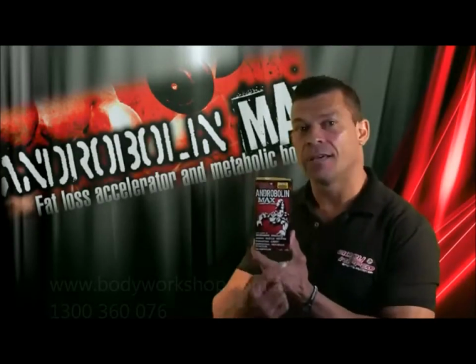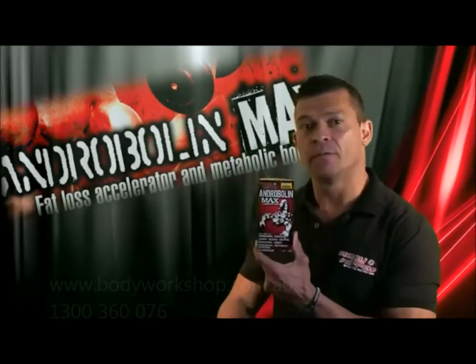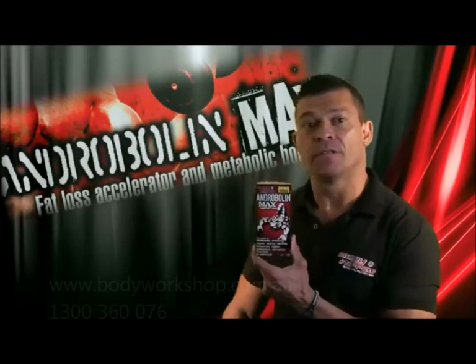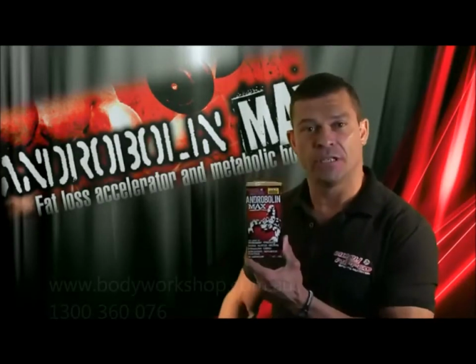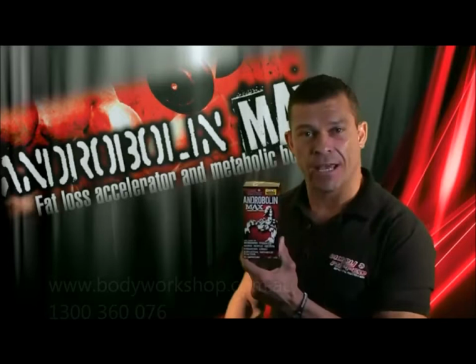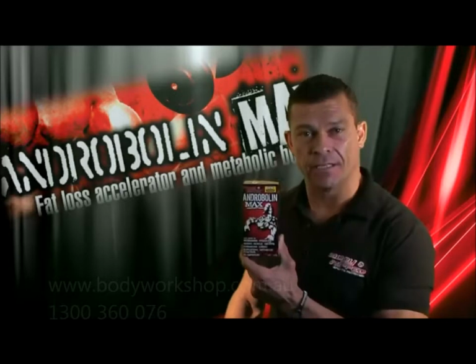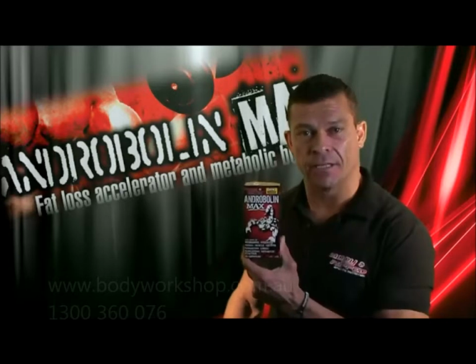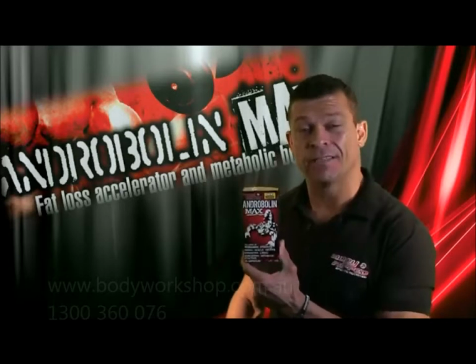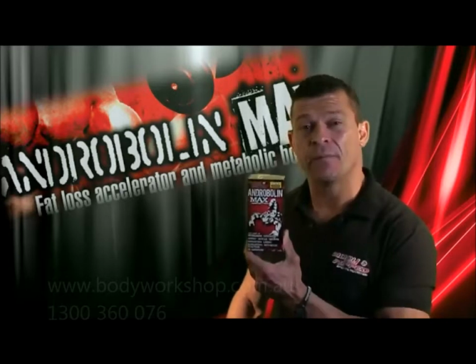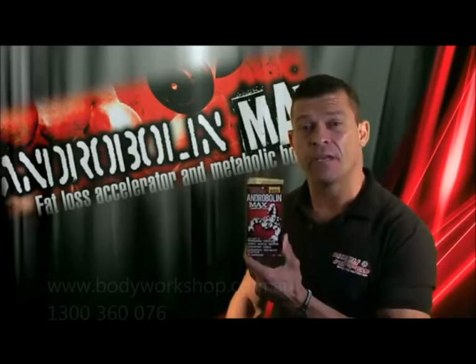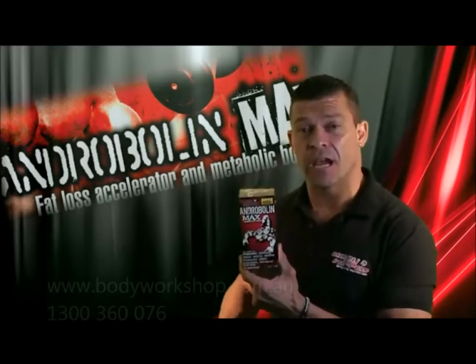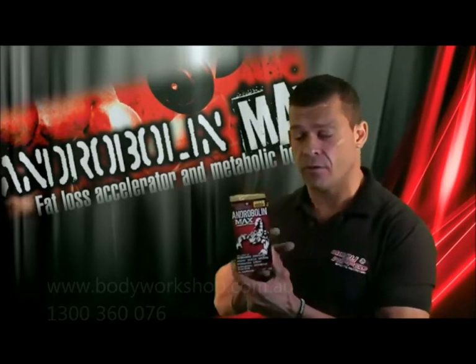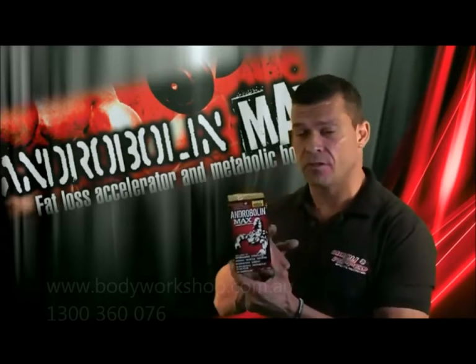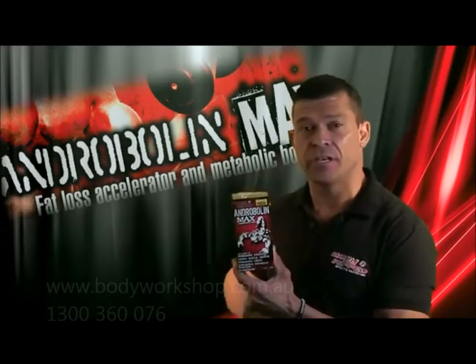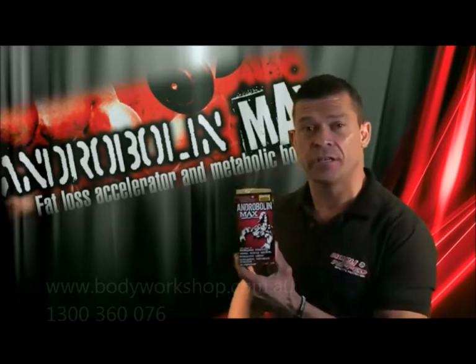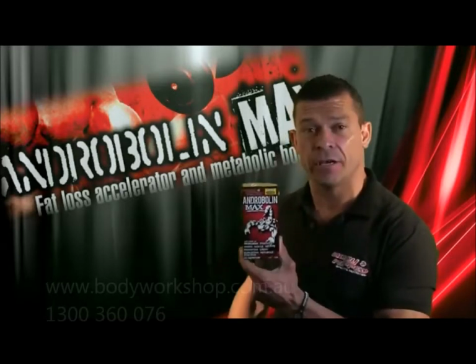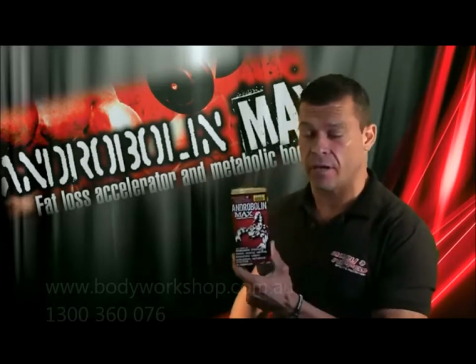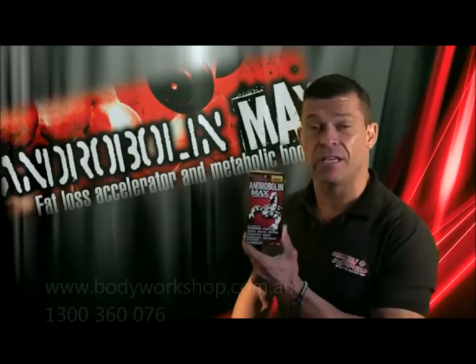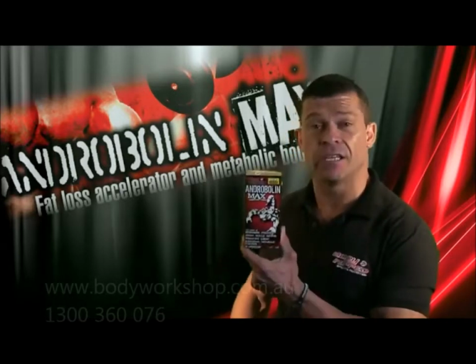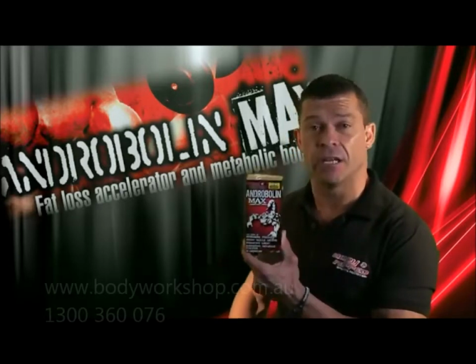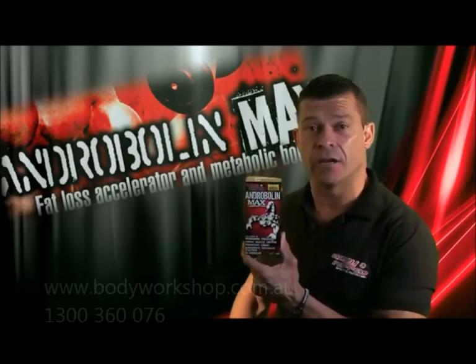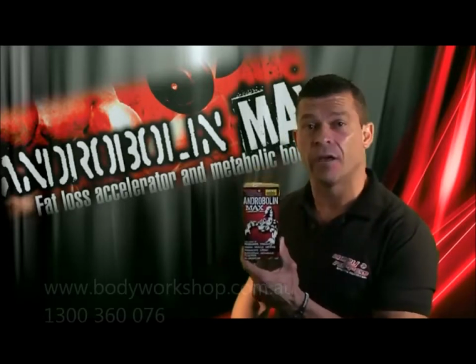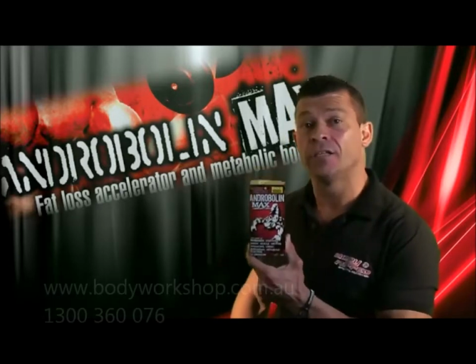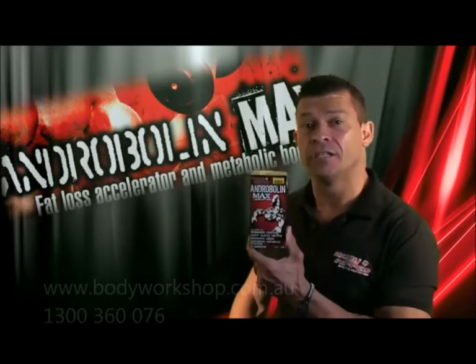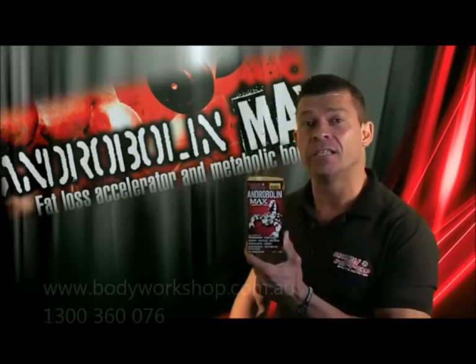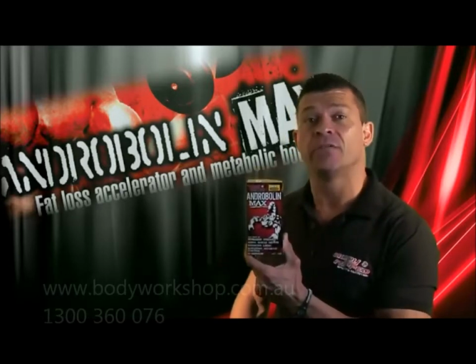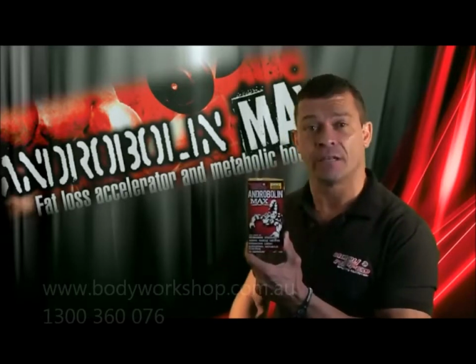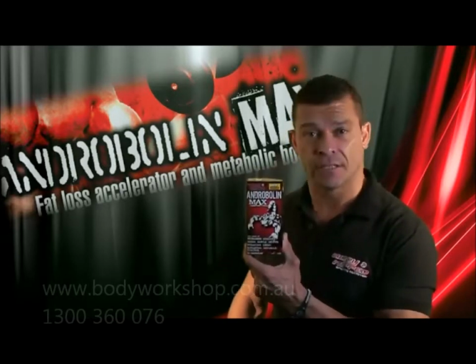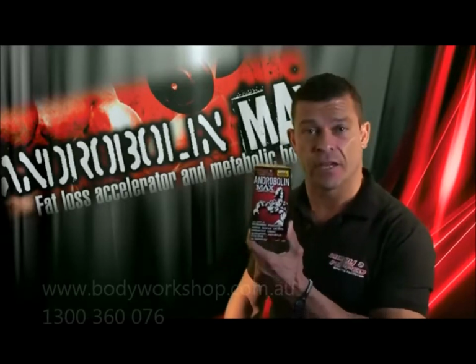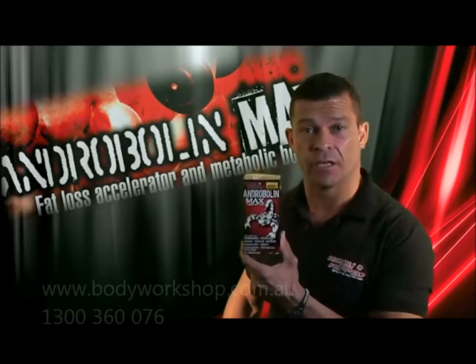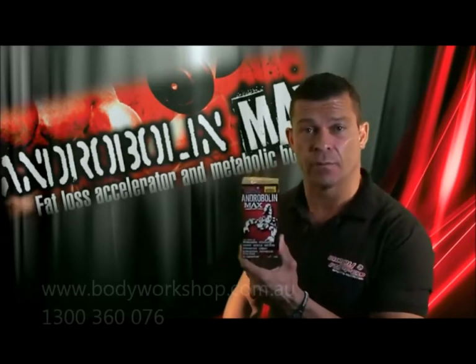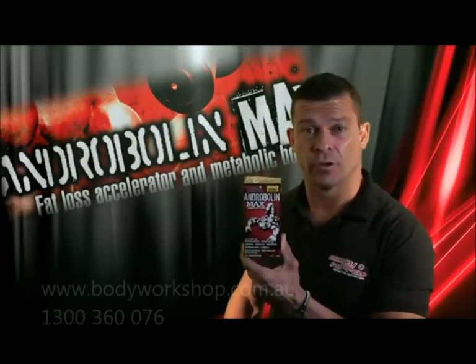It comes with a TGA listing — that means everything you see in here is in here. TGA has given us their tick of approval.